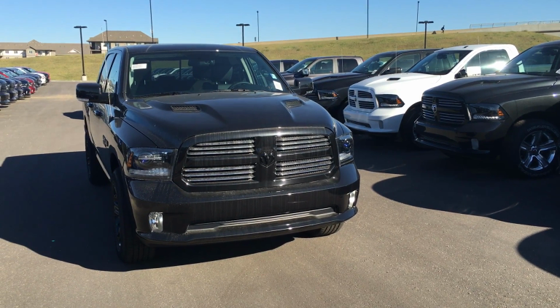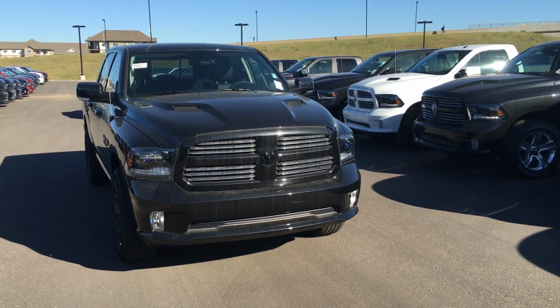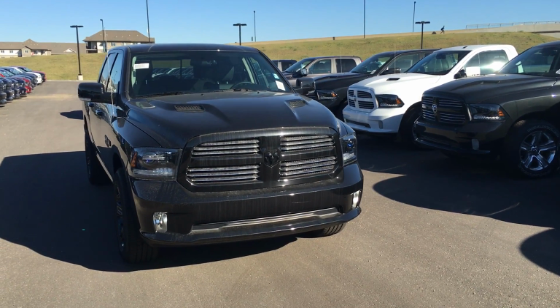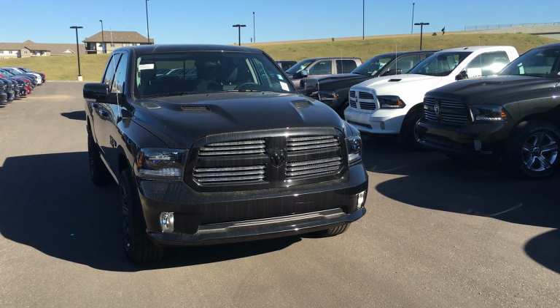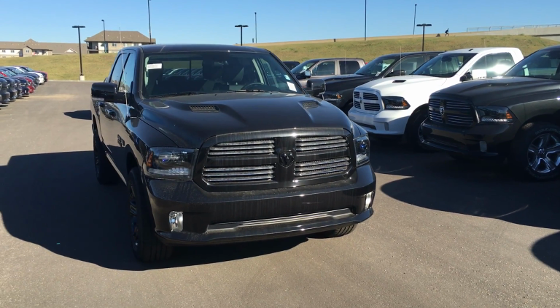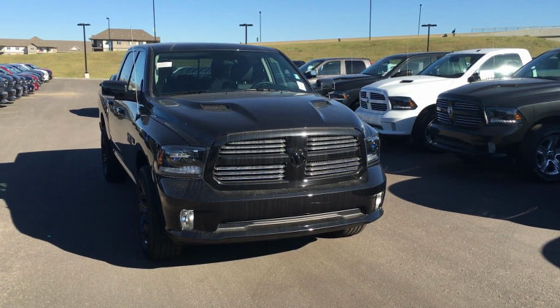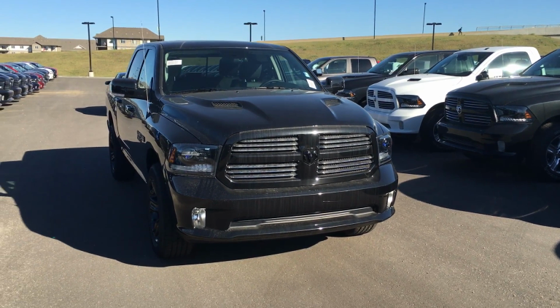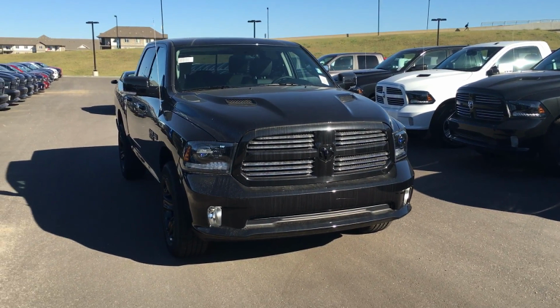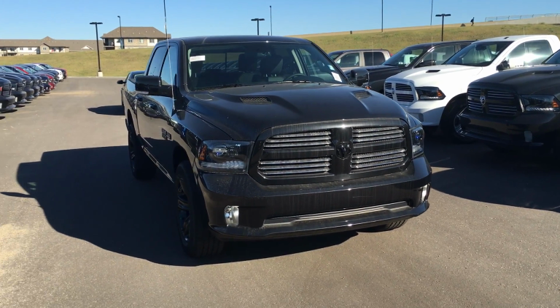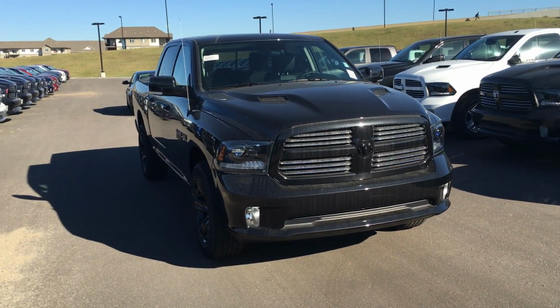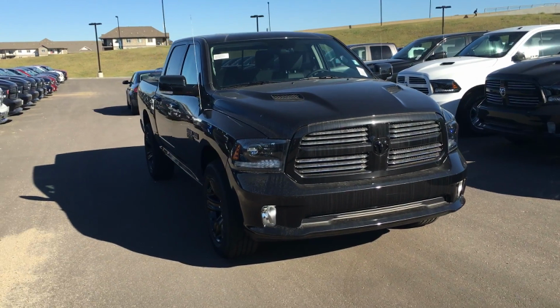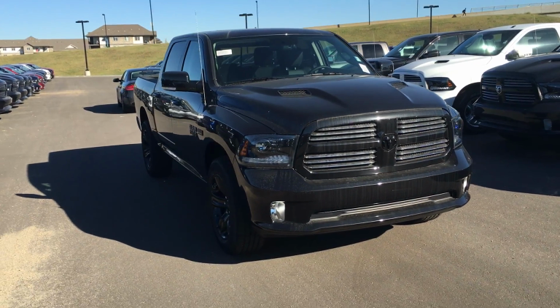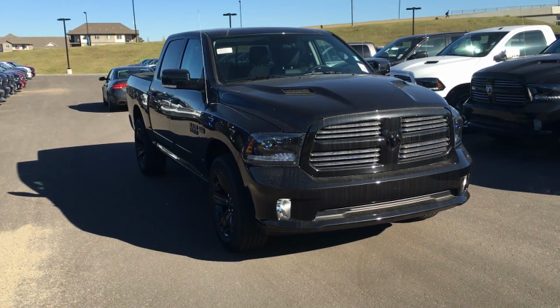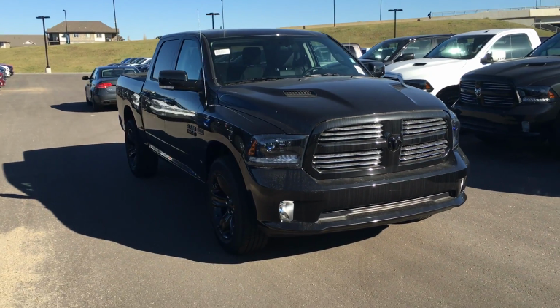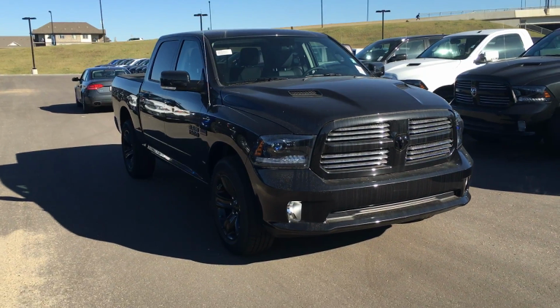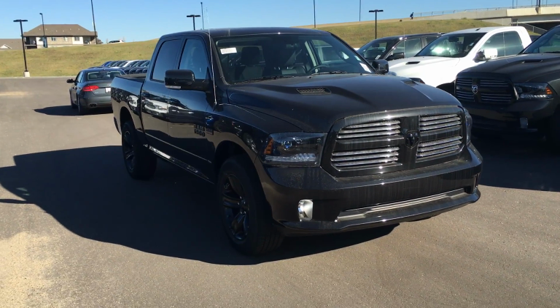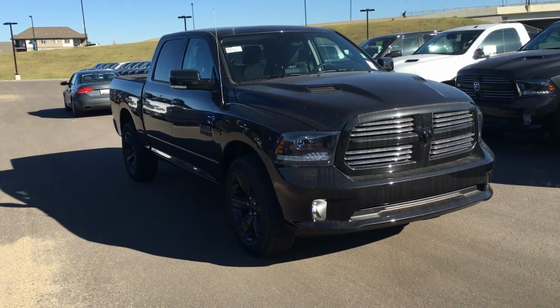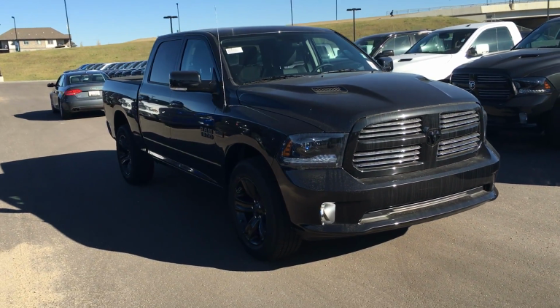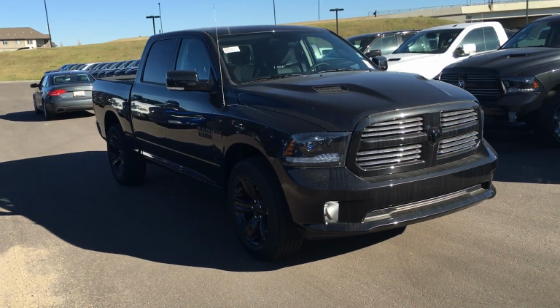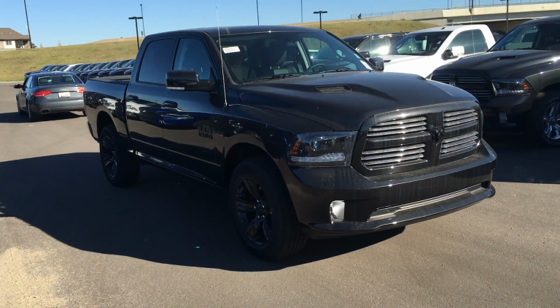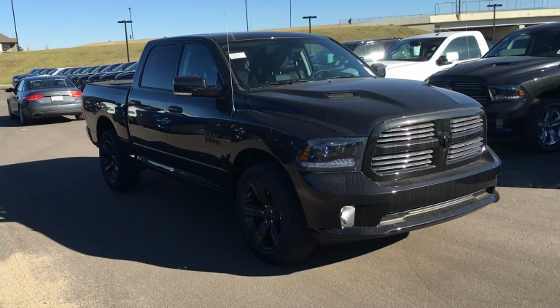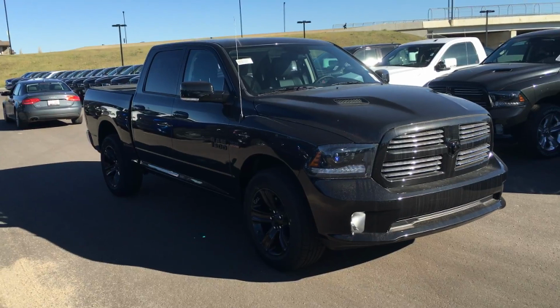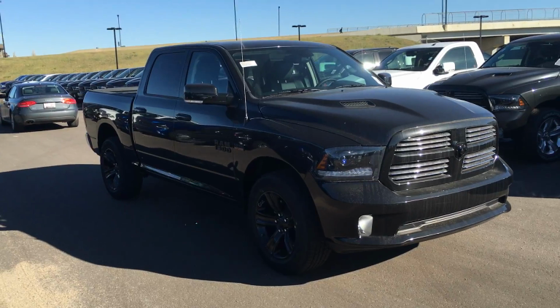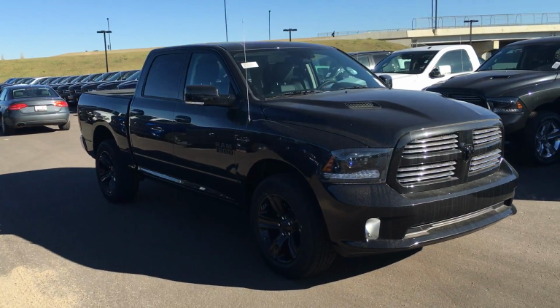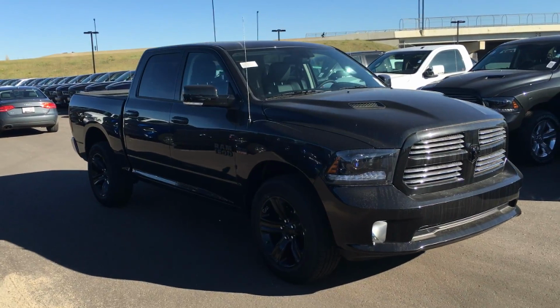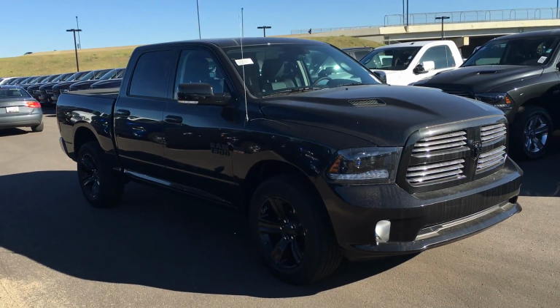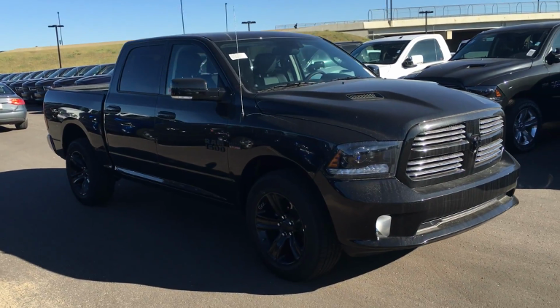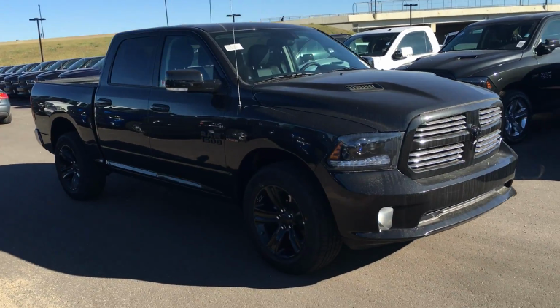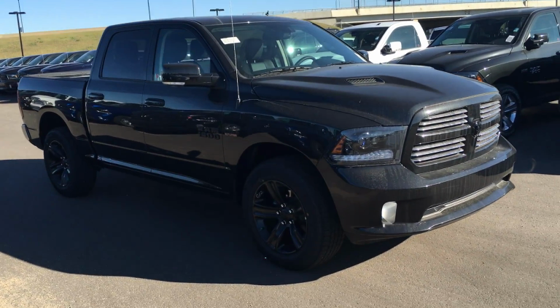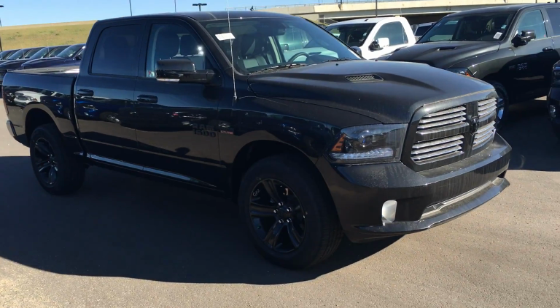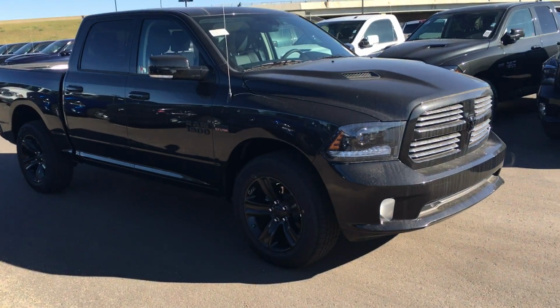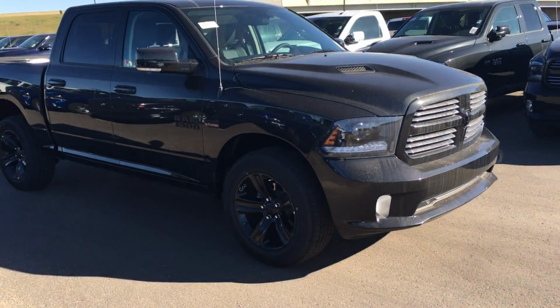Hey Paul, Mike here at Leonard Dodge, new truck department. It's a 2015 Ram 1500 Crew Cab Sport Blackout.